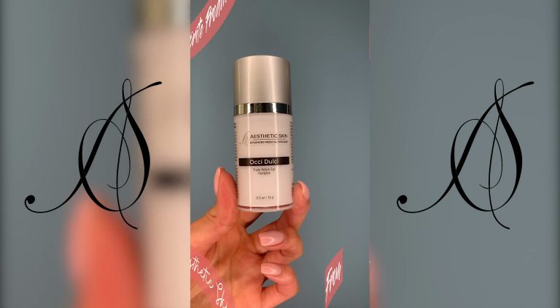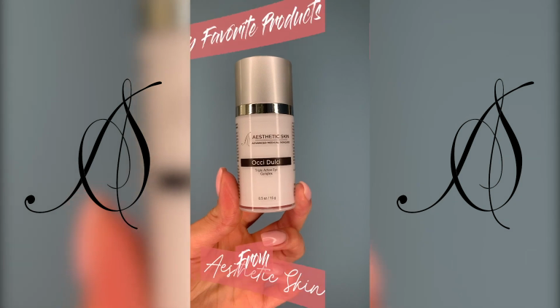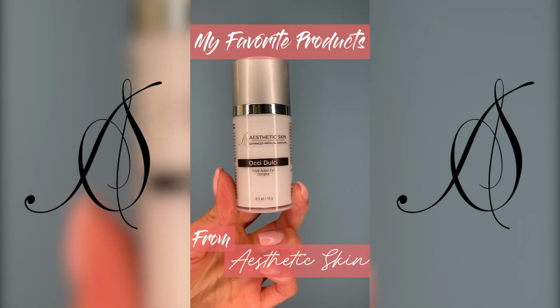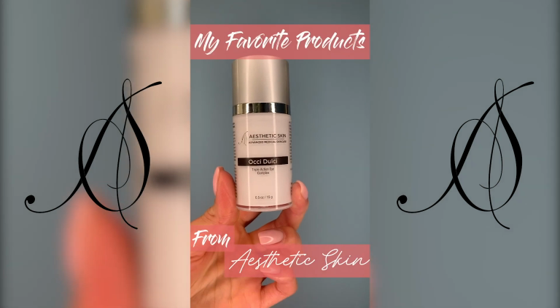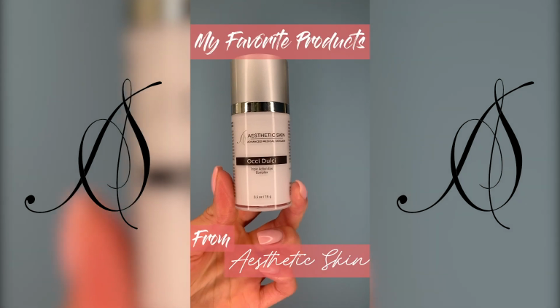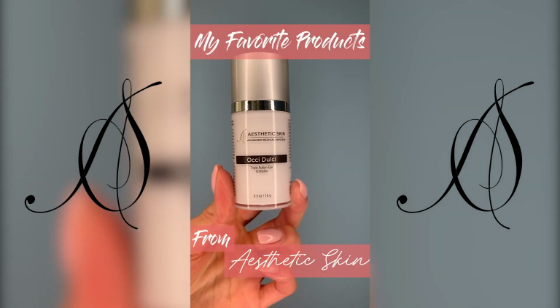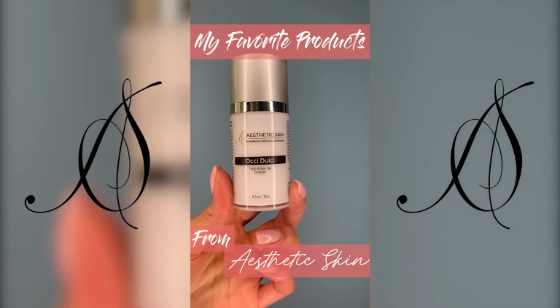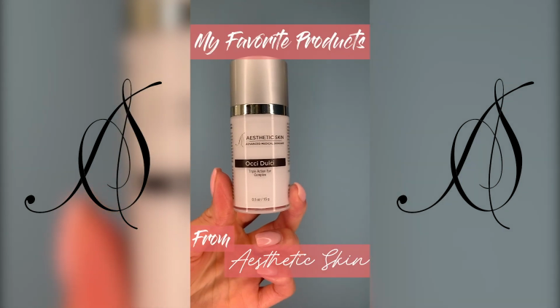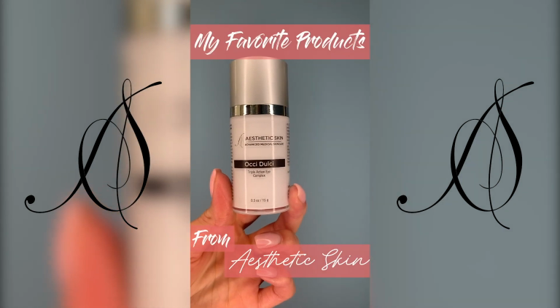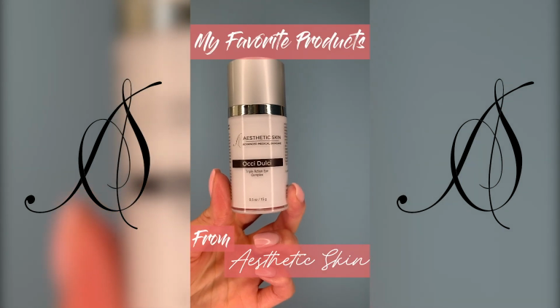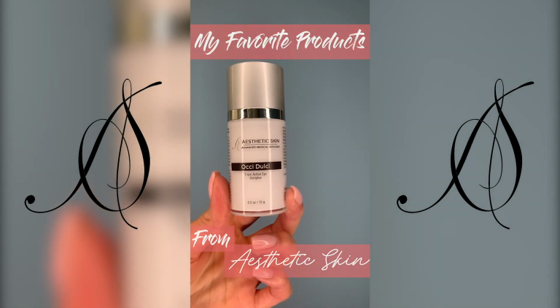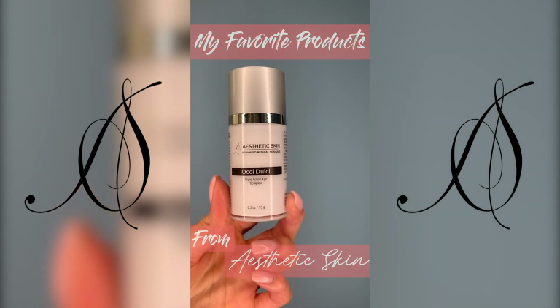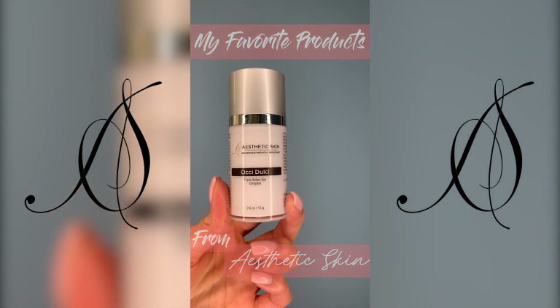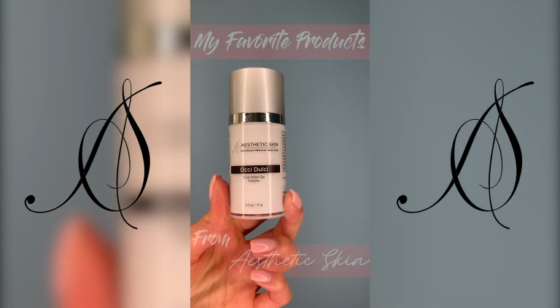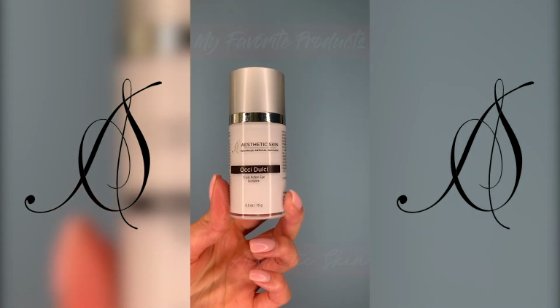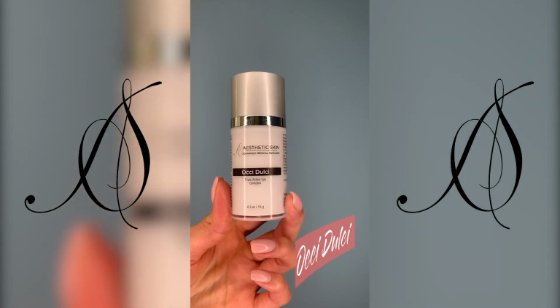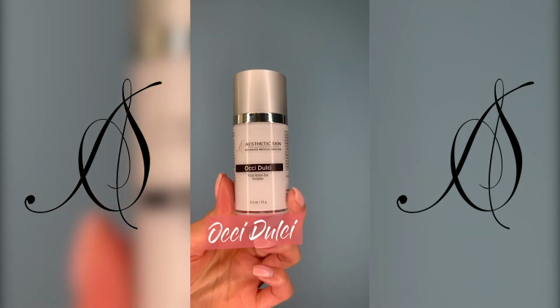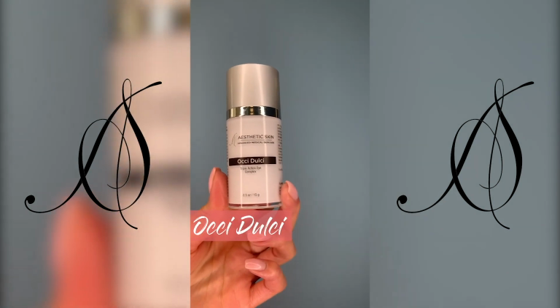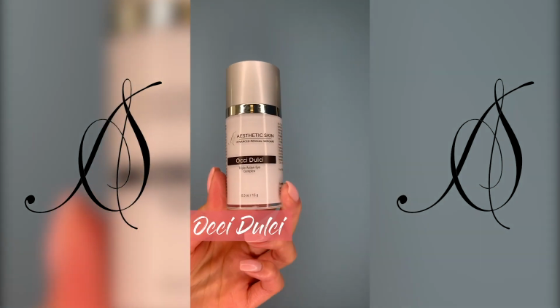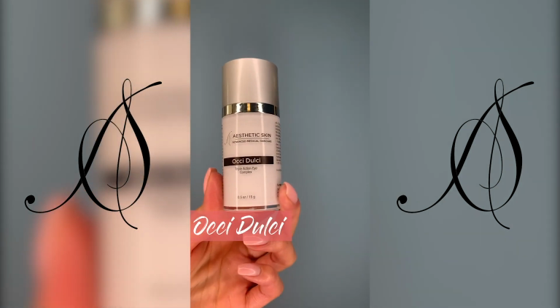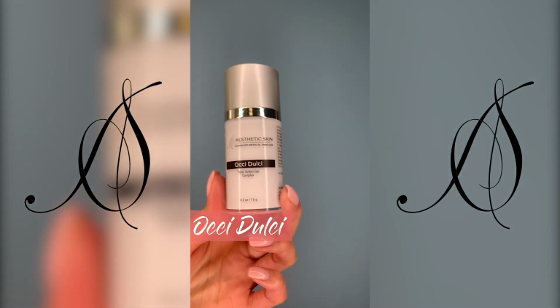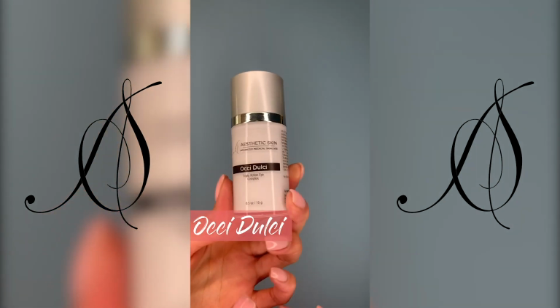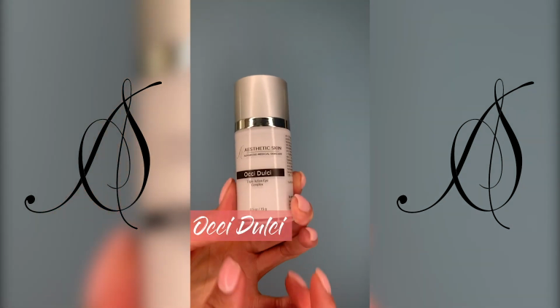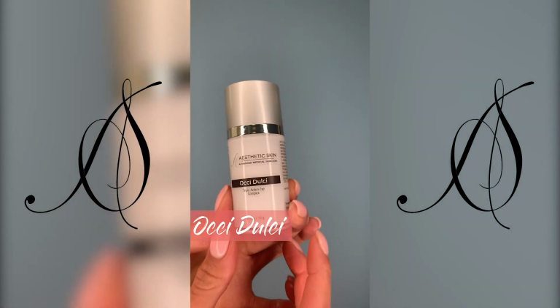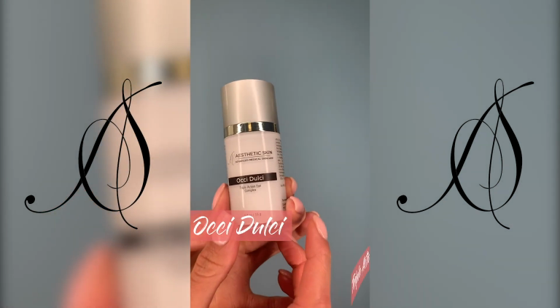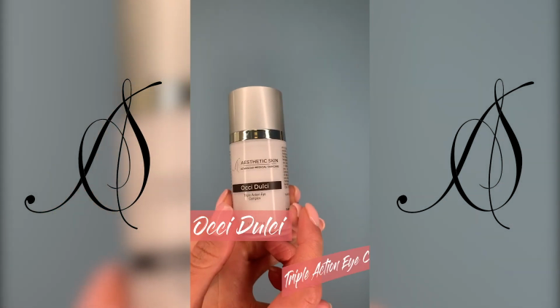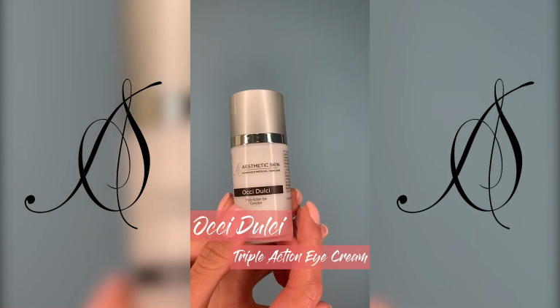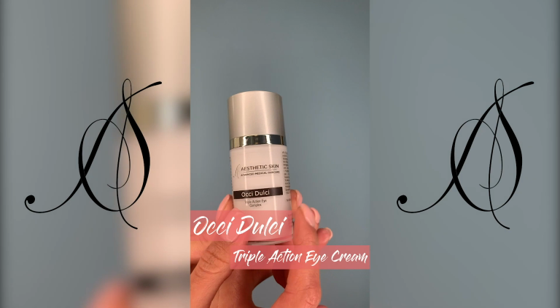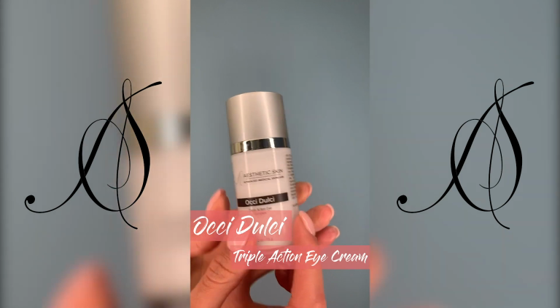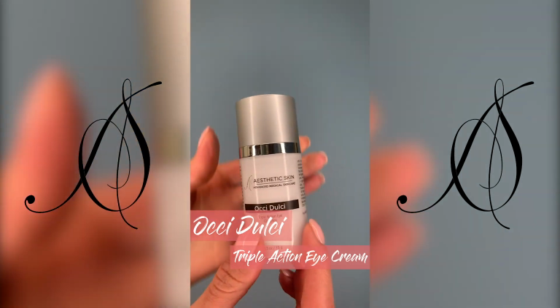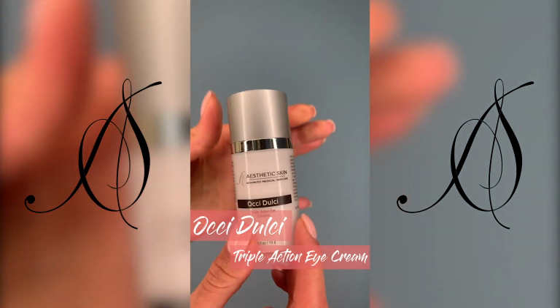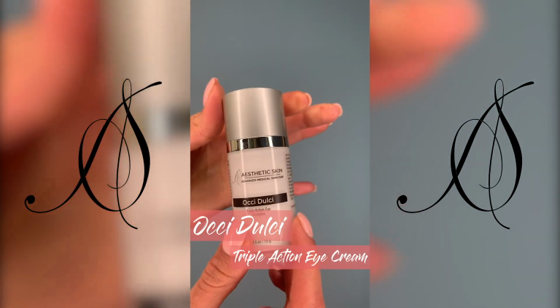The next product is called Ochi Dolchi, which is our triple action eye cream.